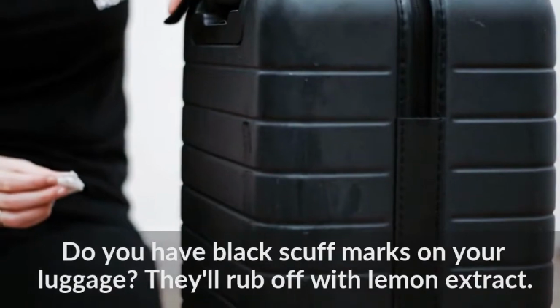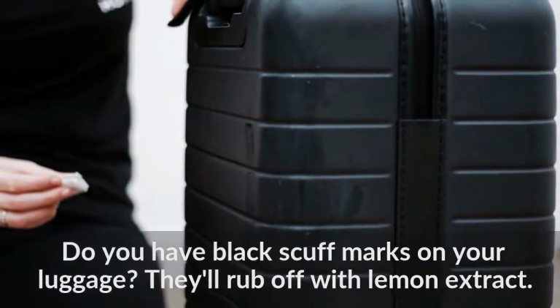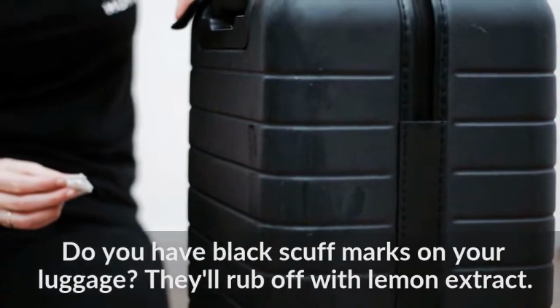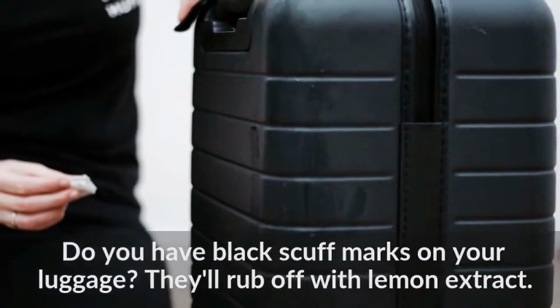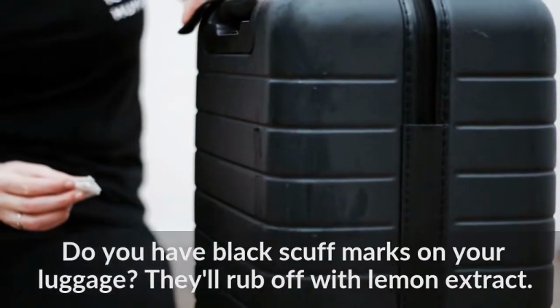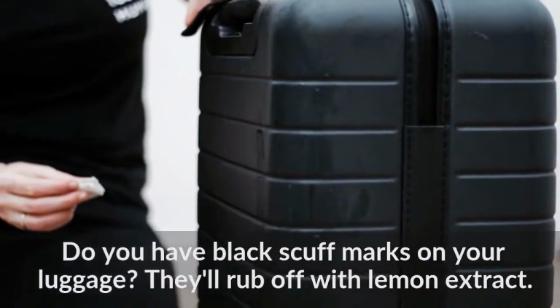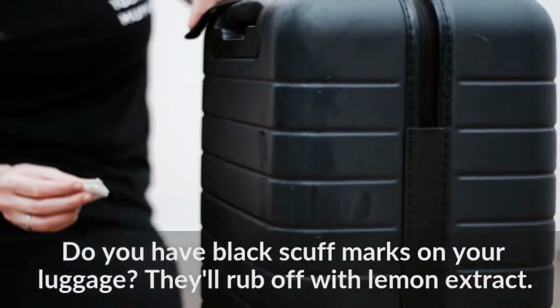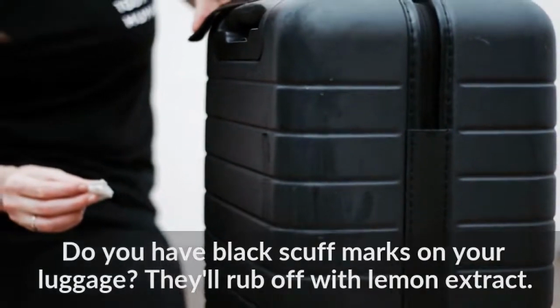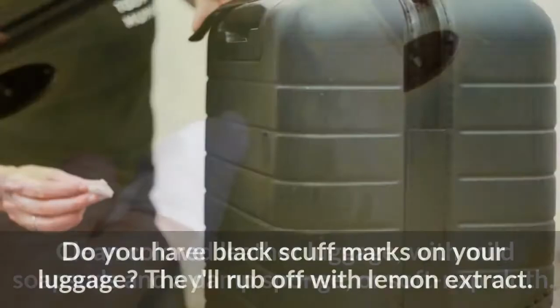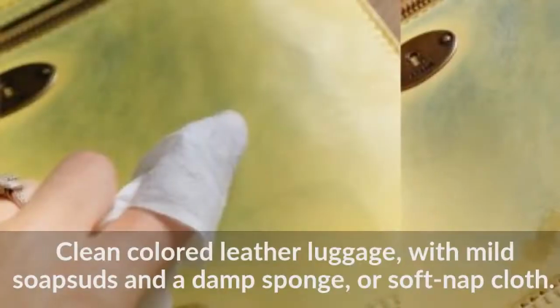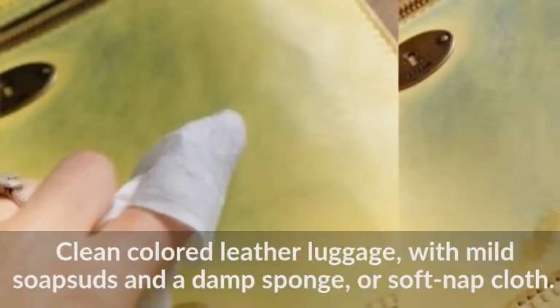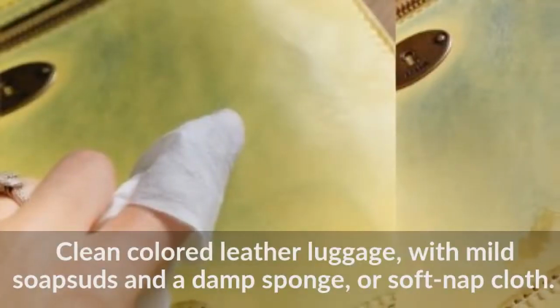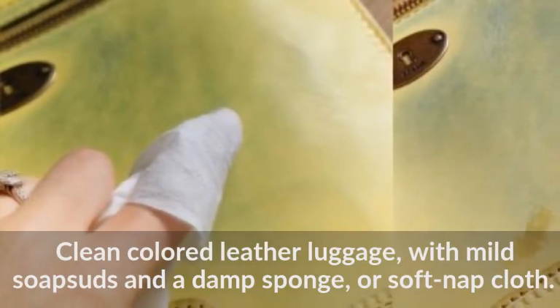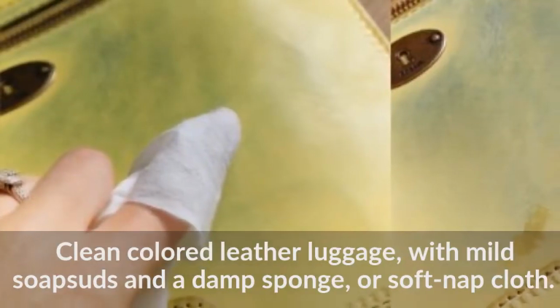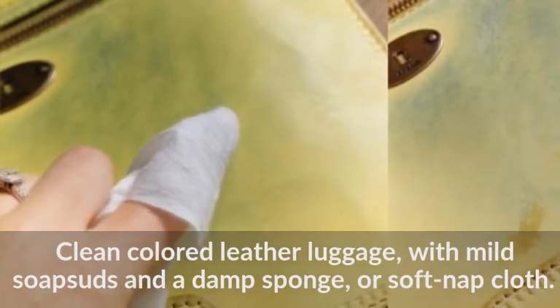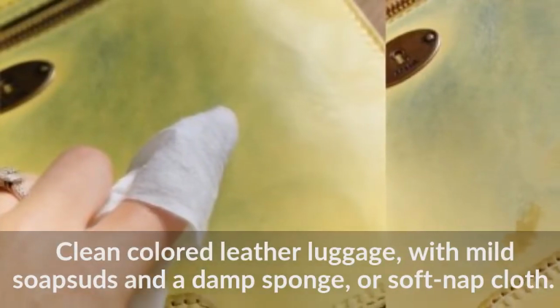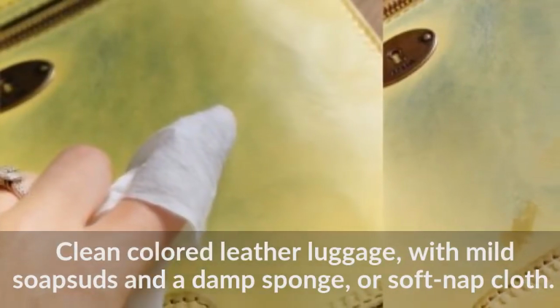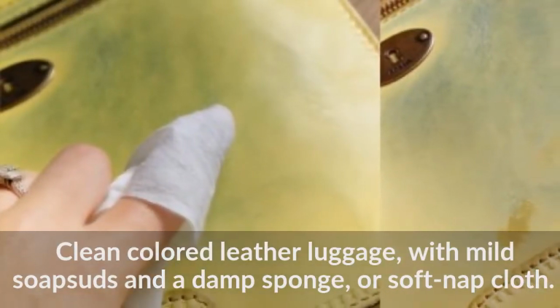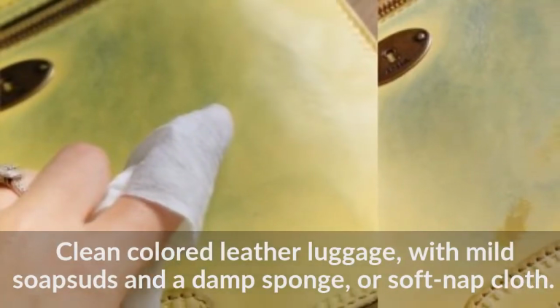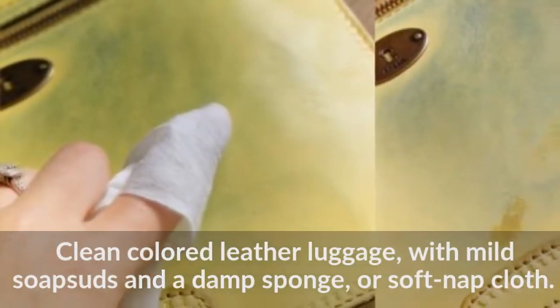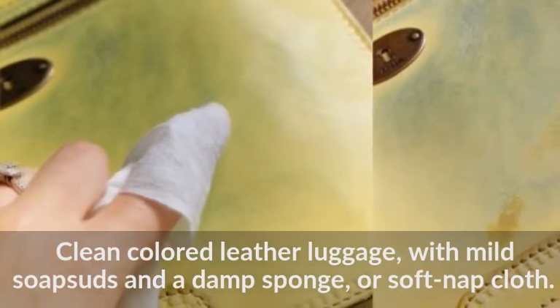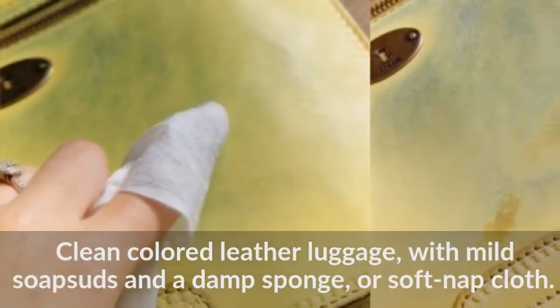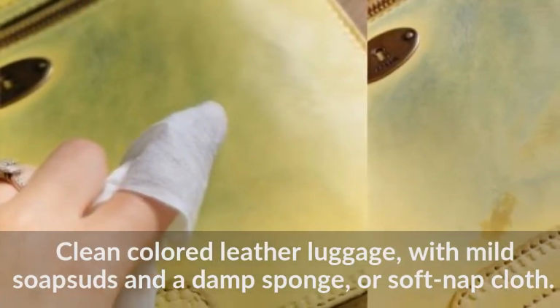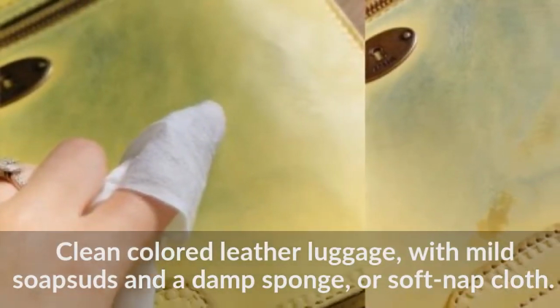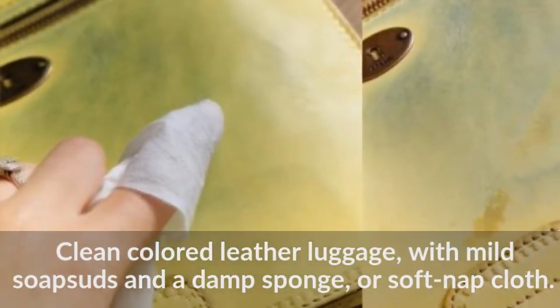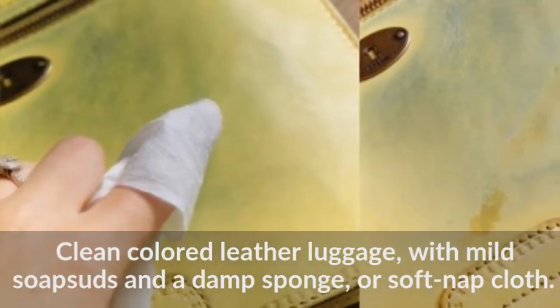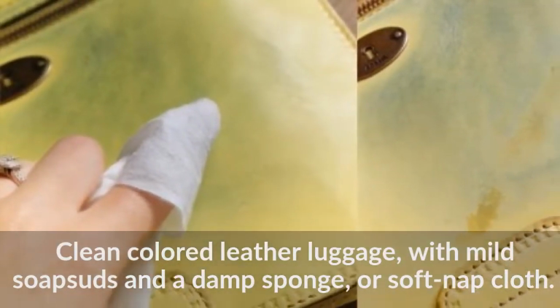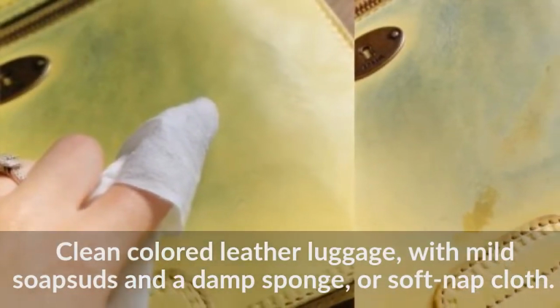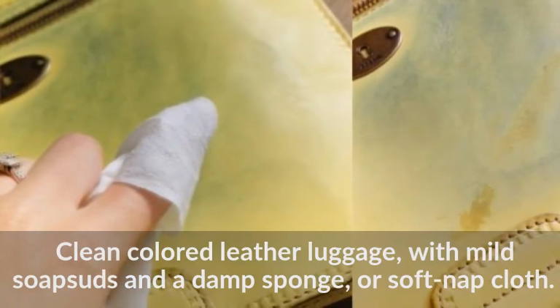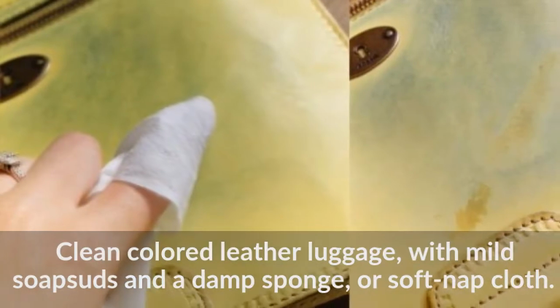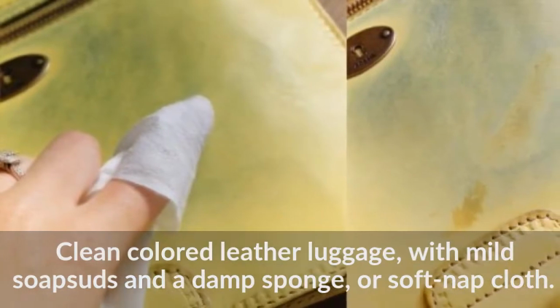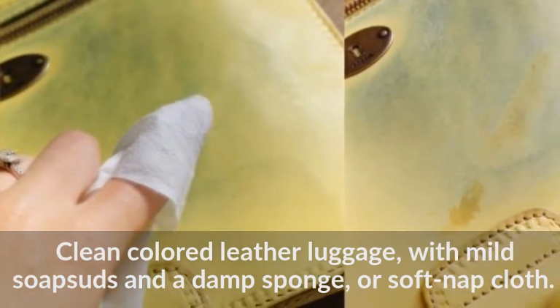Clean colored leather luggage with mild soap suds and a damp sponge or soft nap cloth.